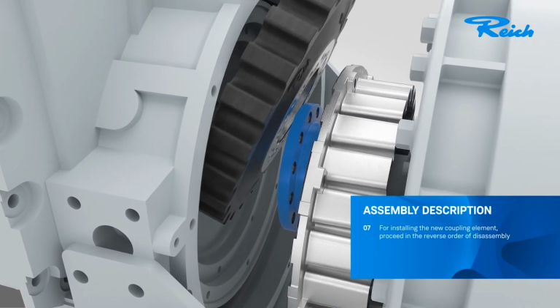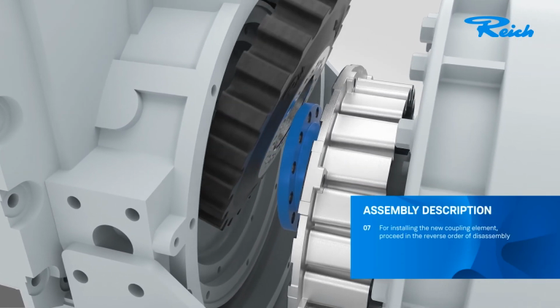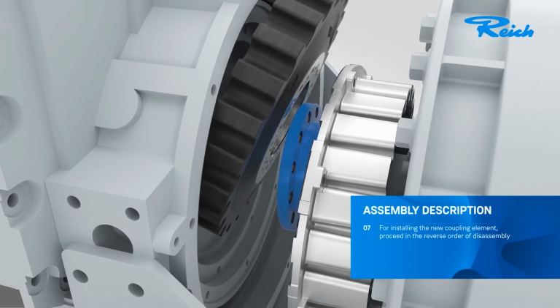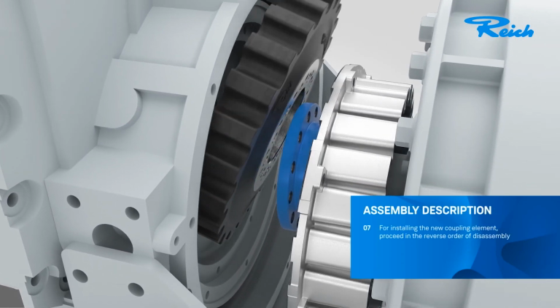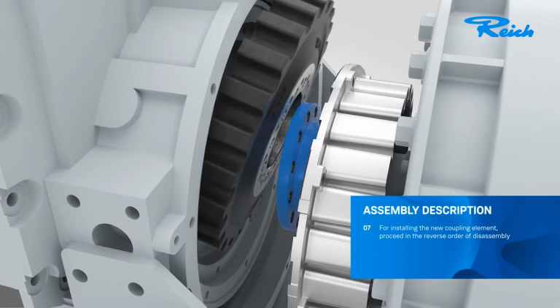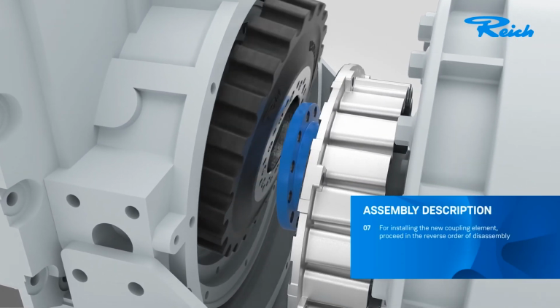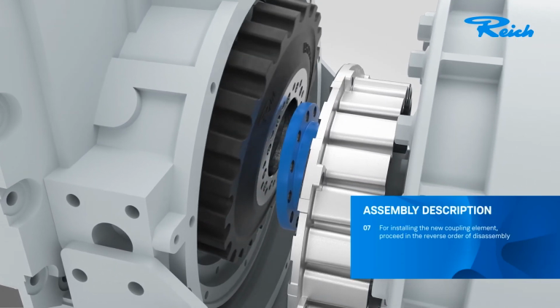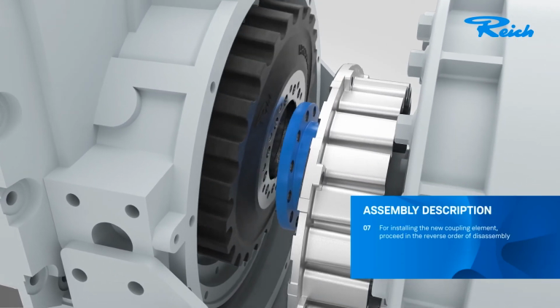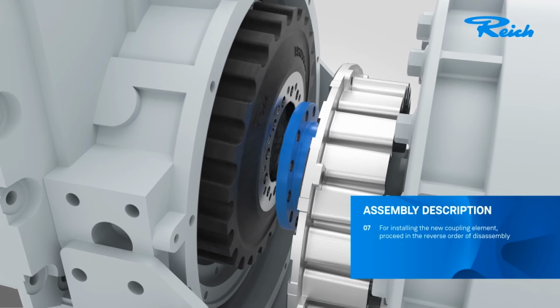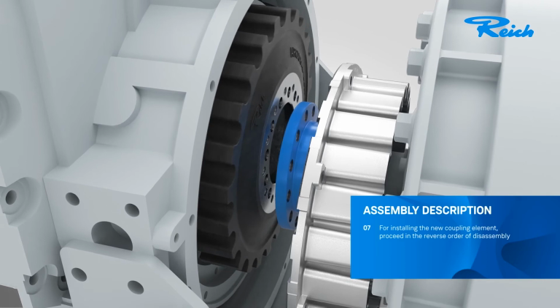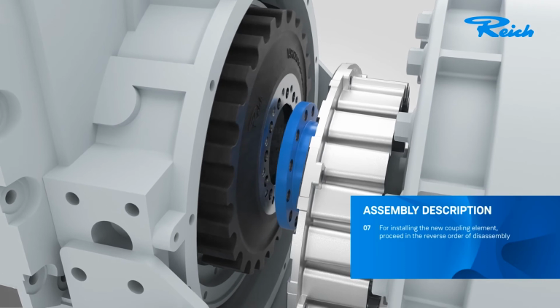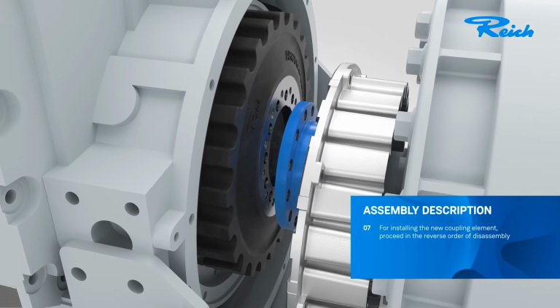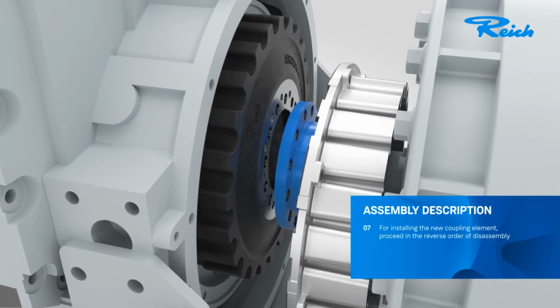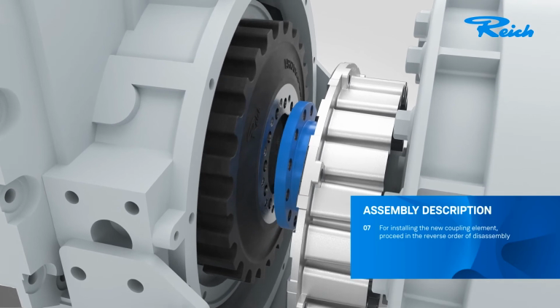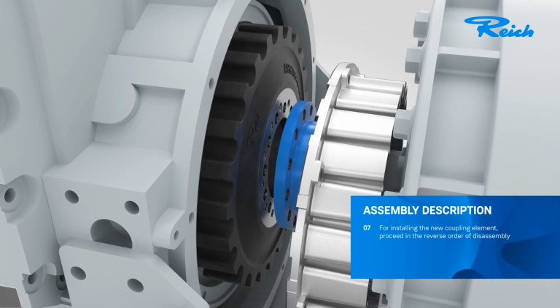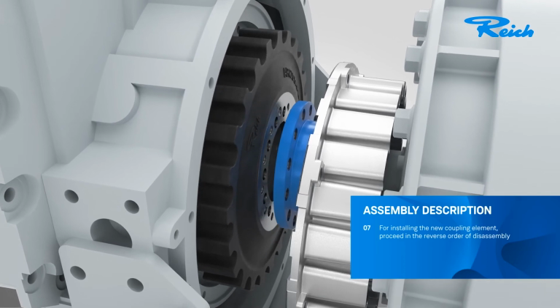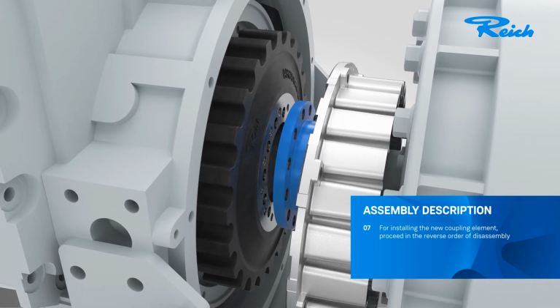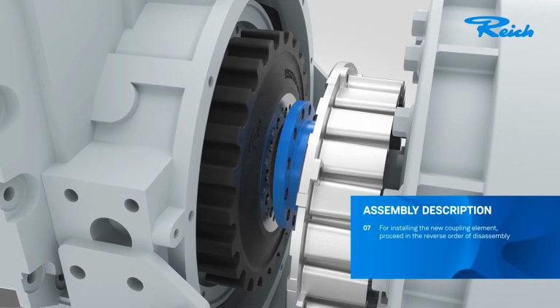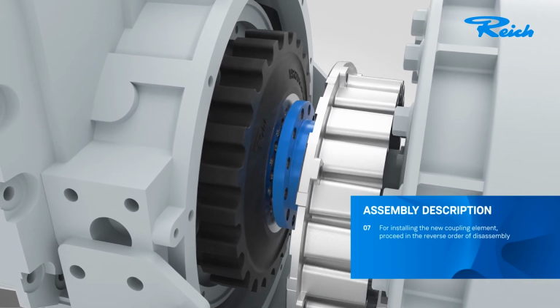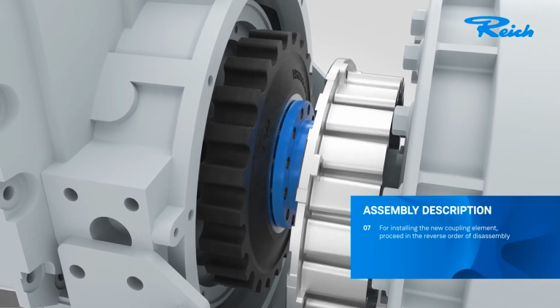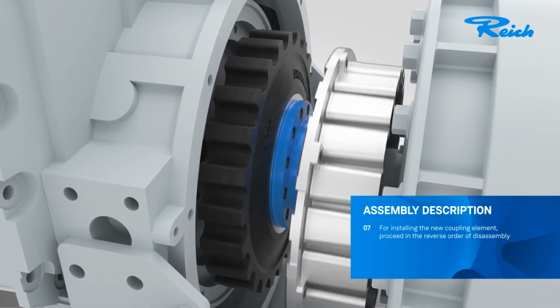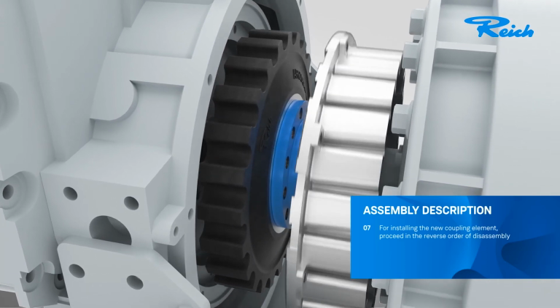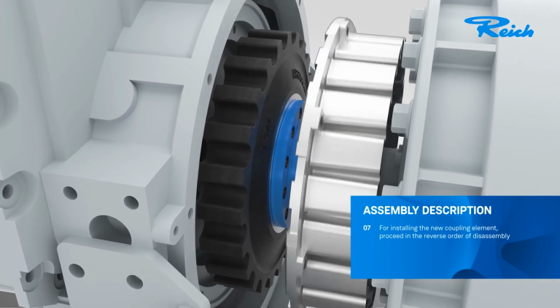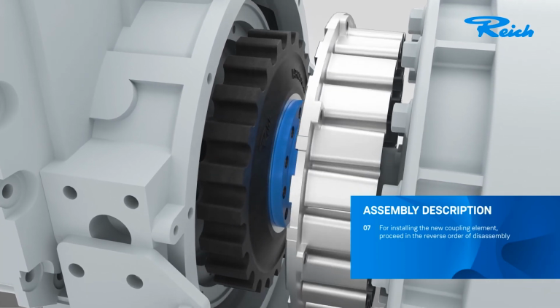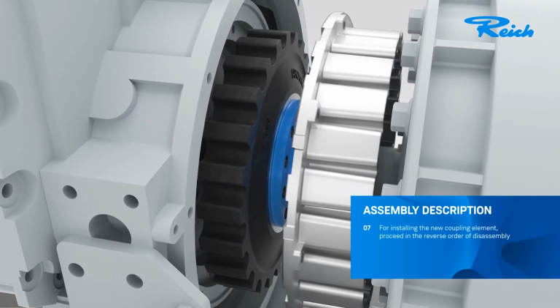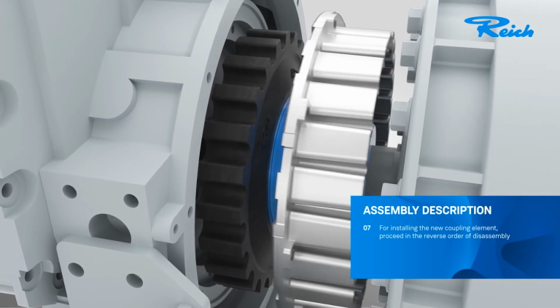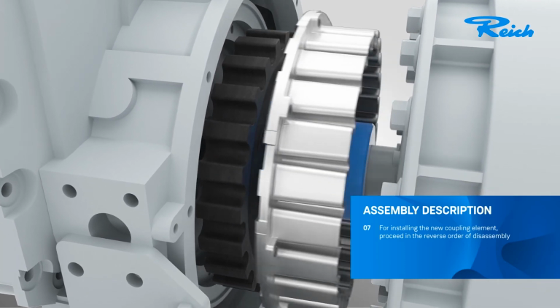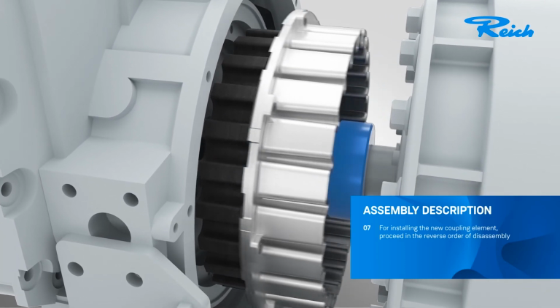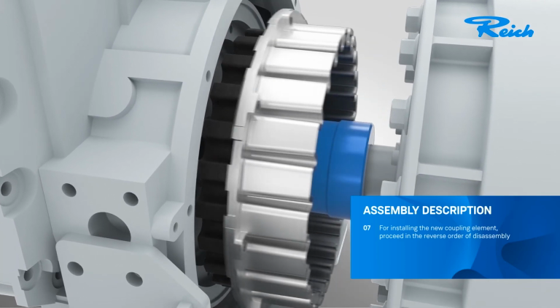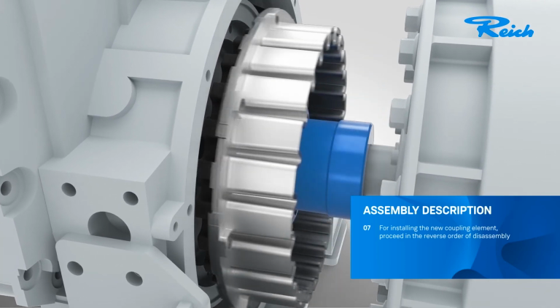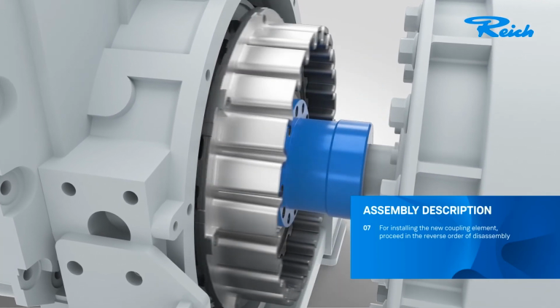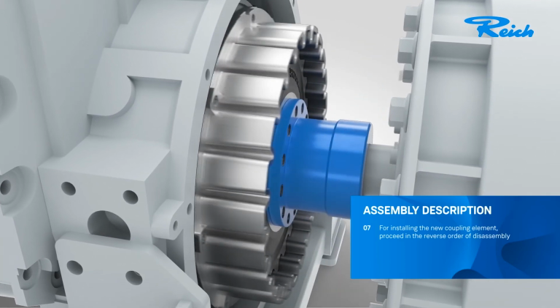Reassembly is as simple as disassembly, just in reverse order.